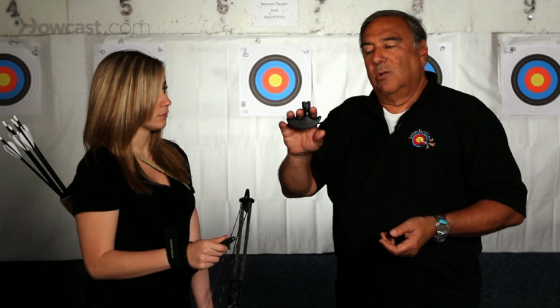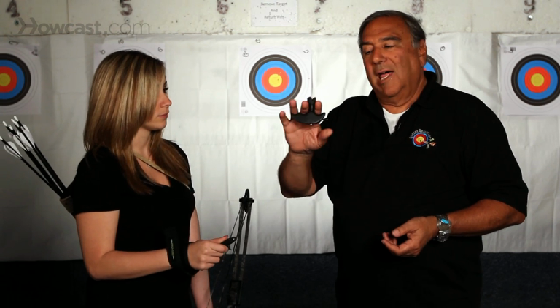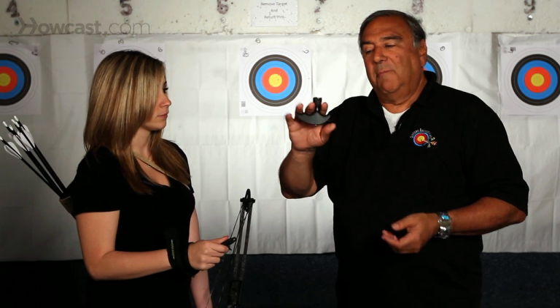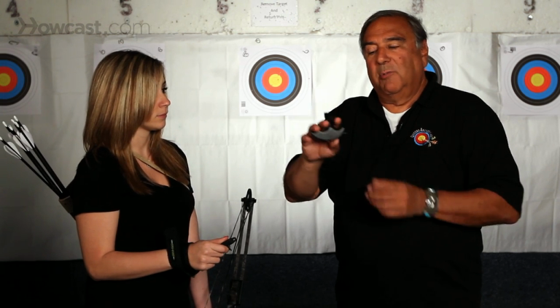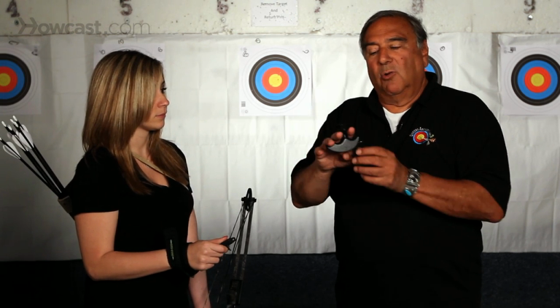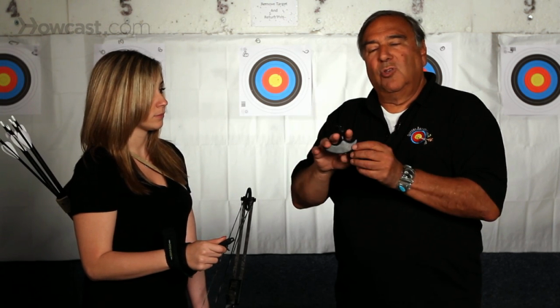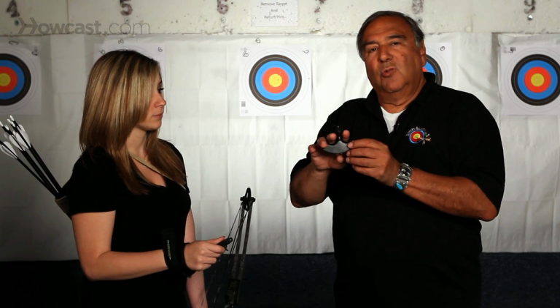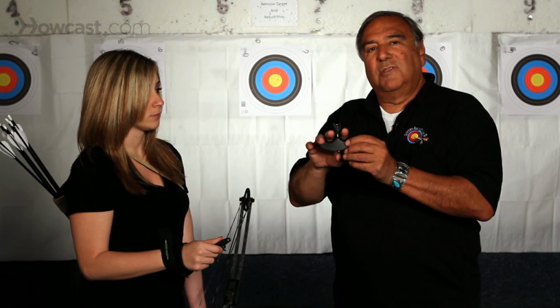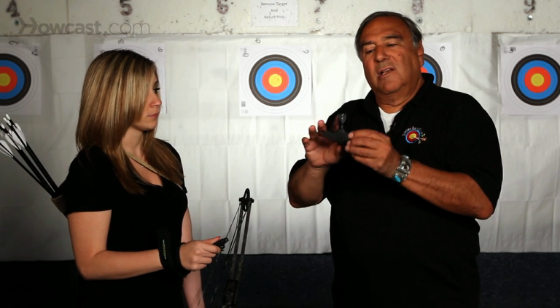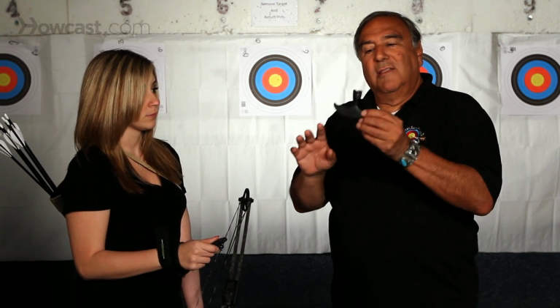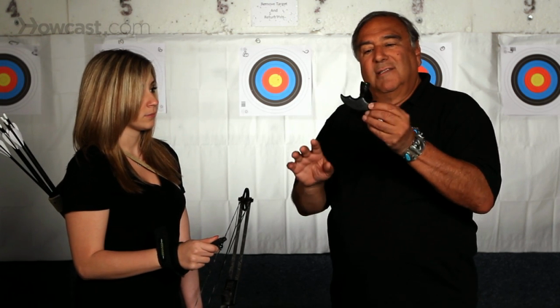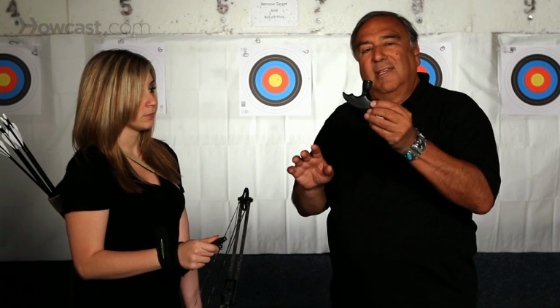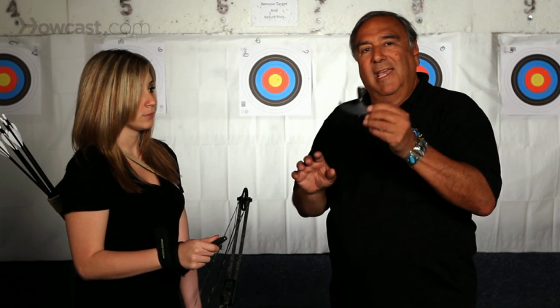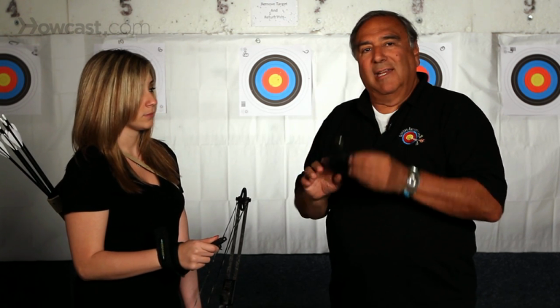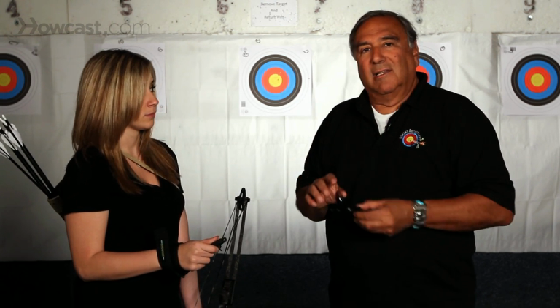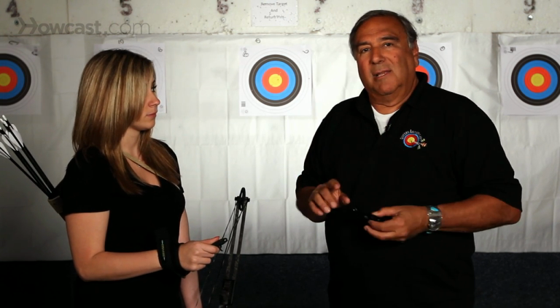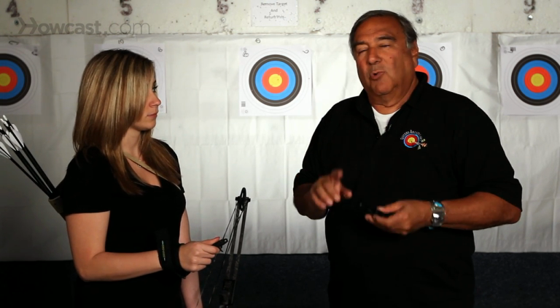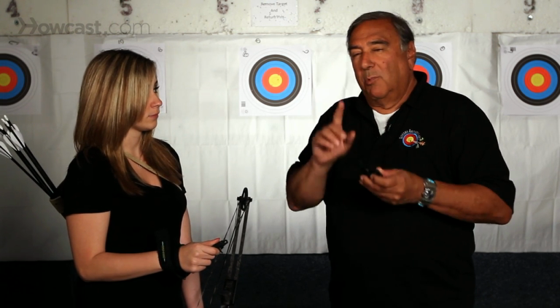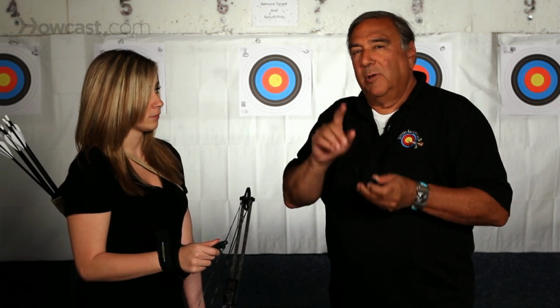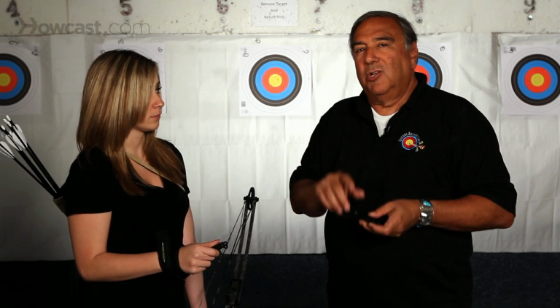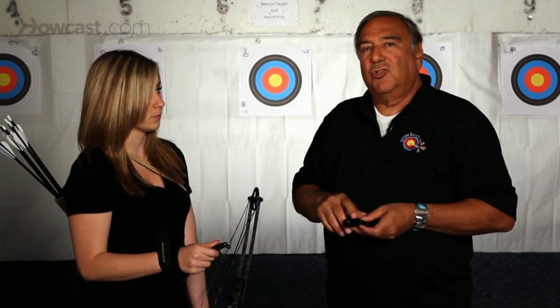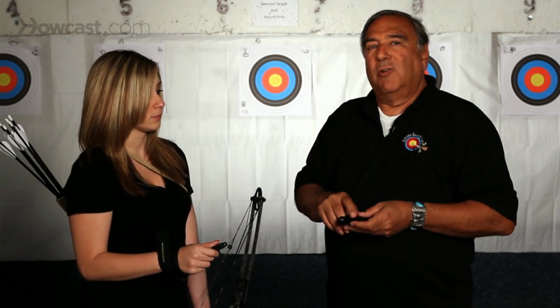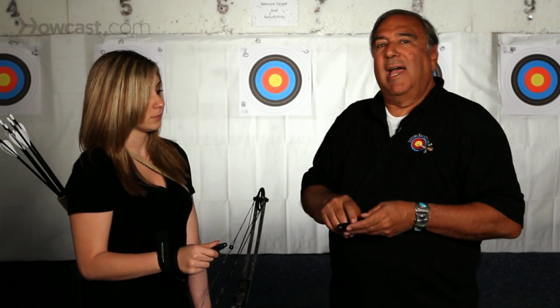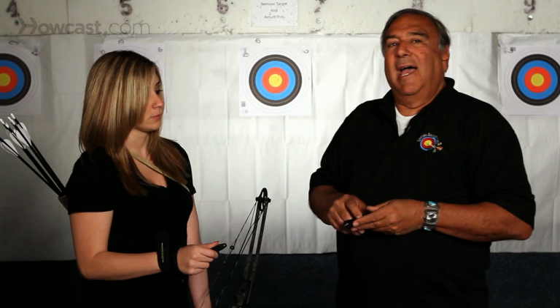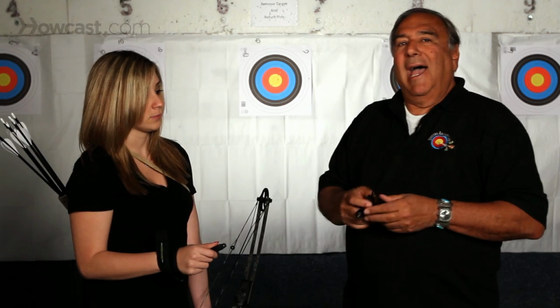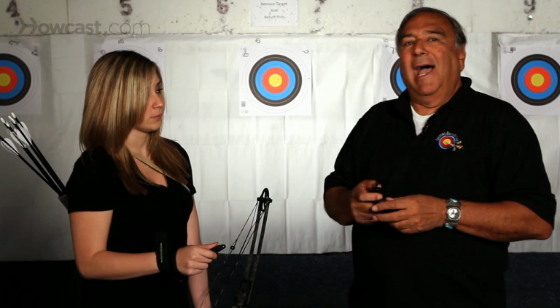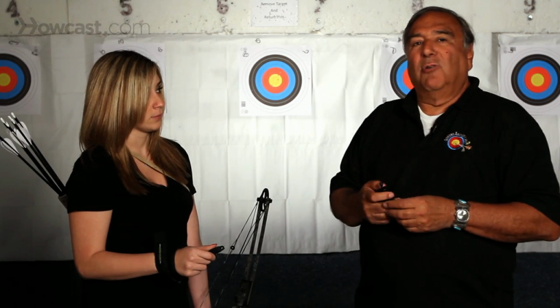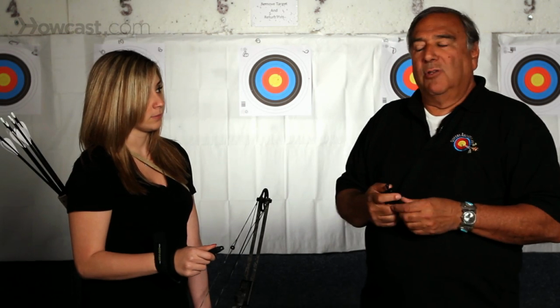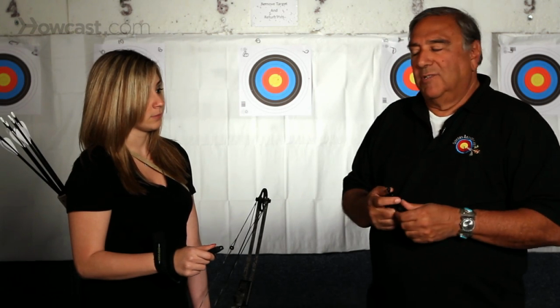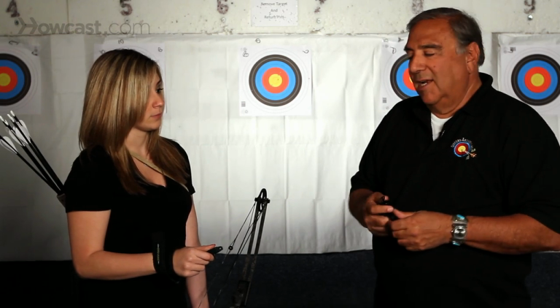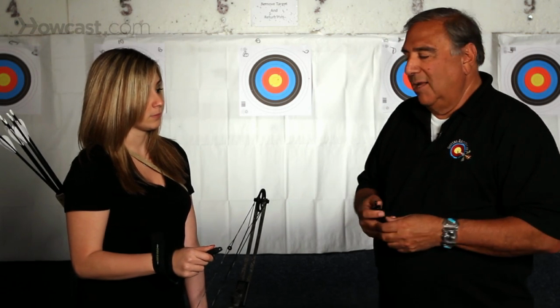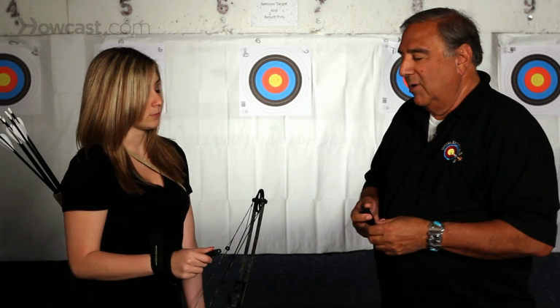So a lot of people don't use the T-handle anymore, but we're going to show you how to use it anyway.